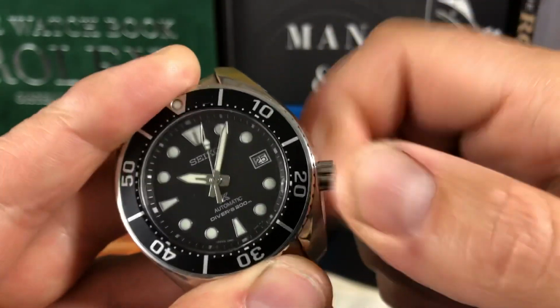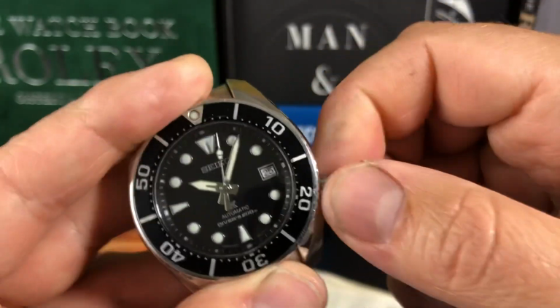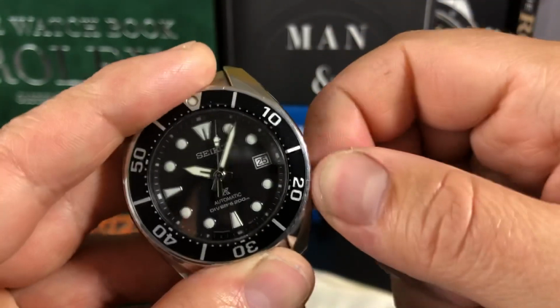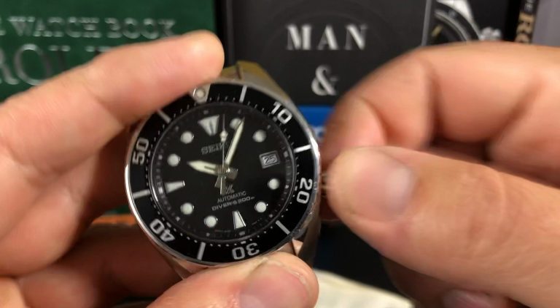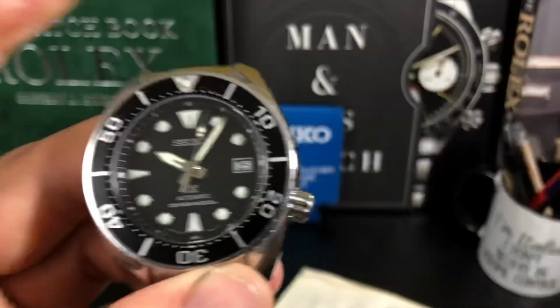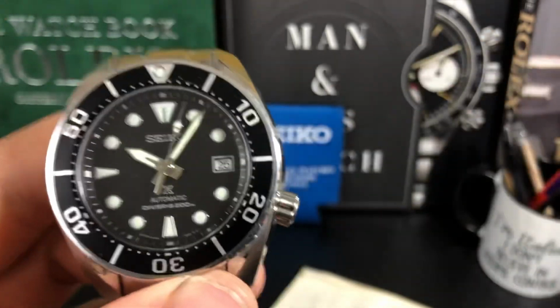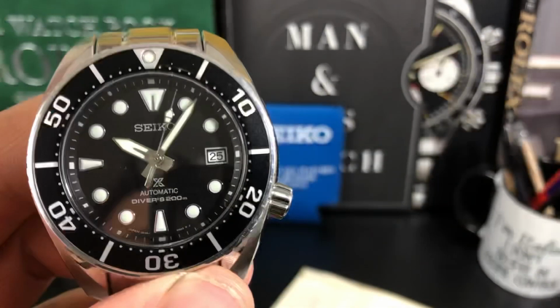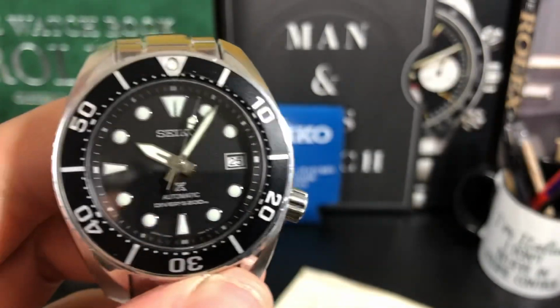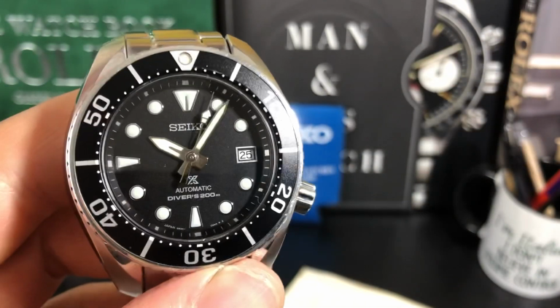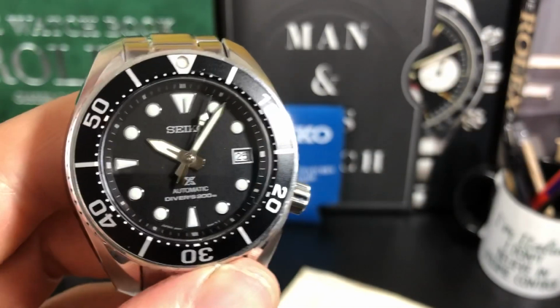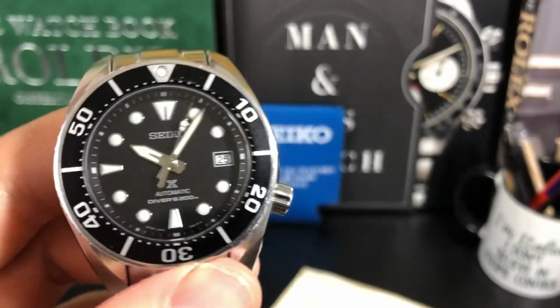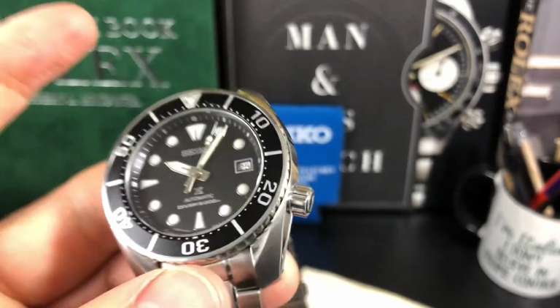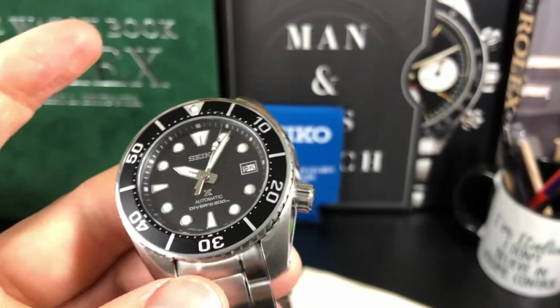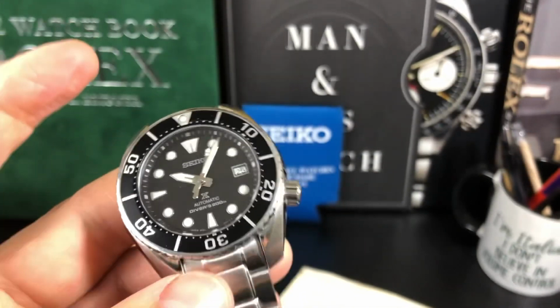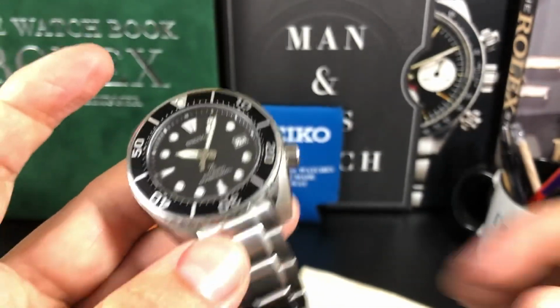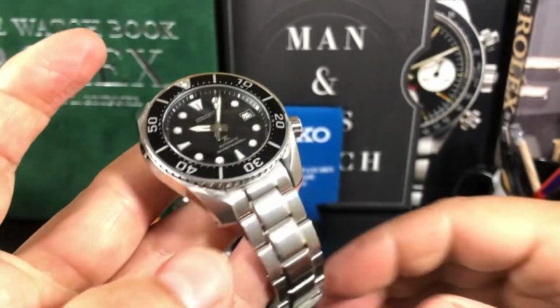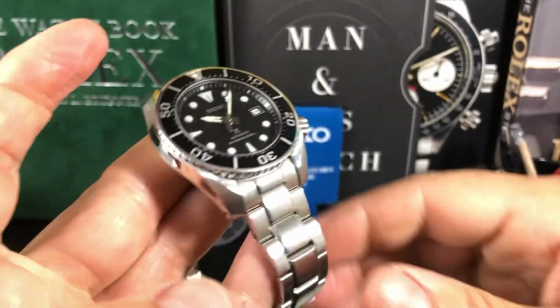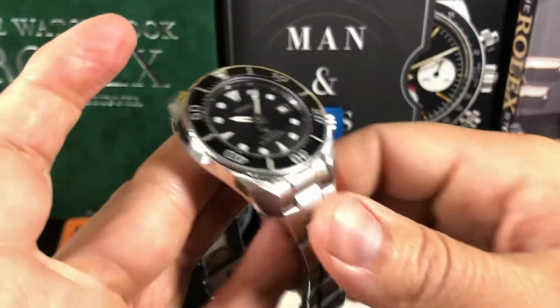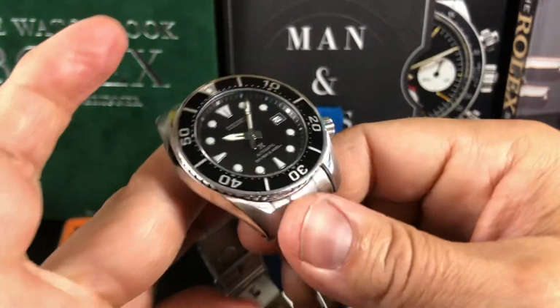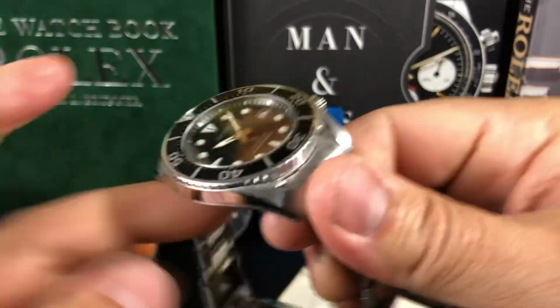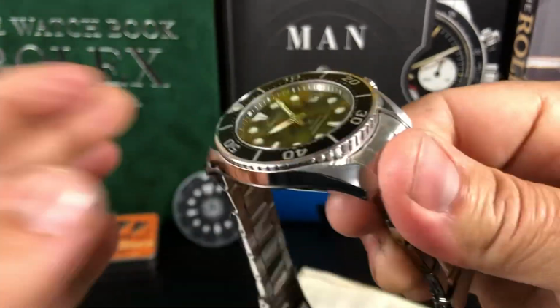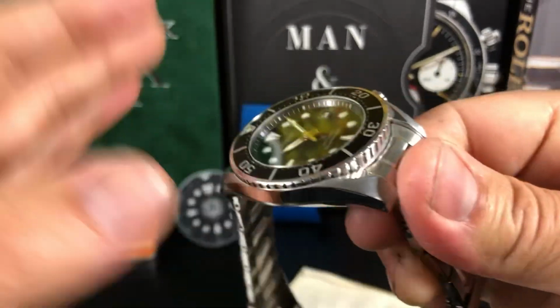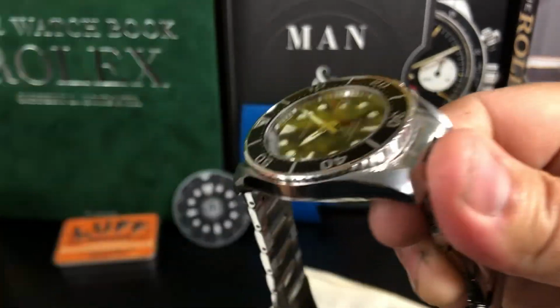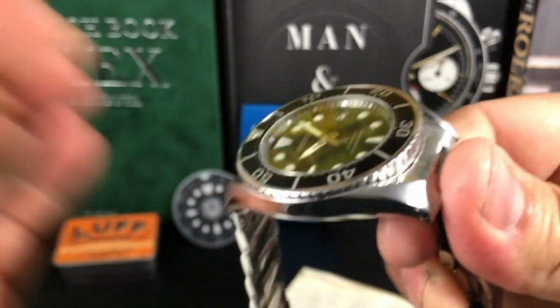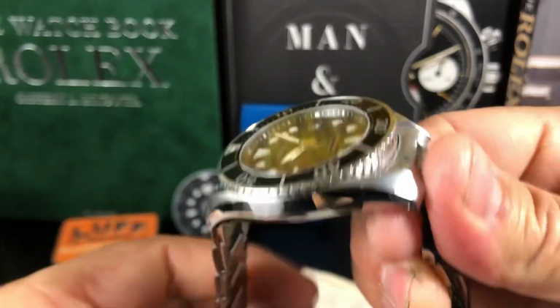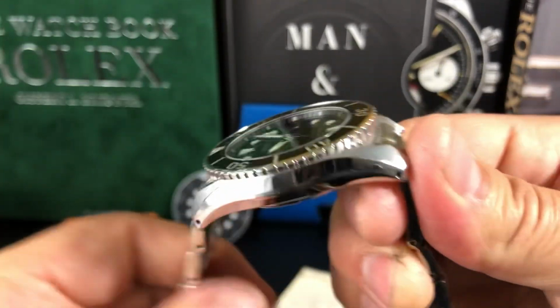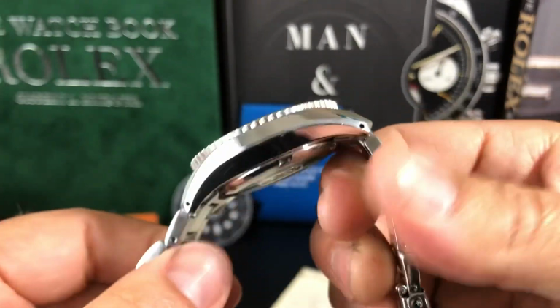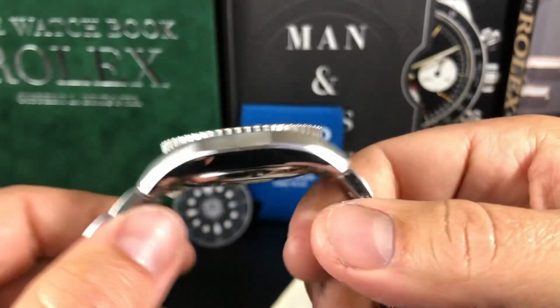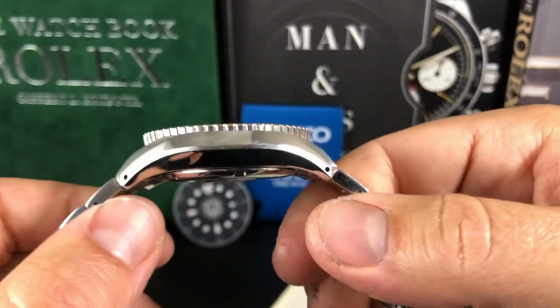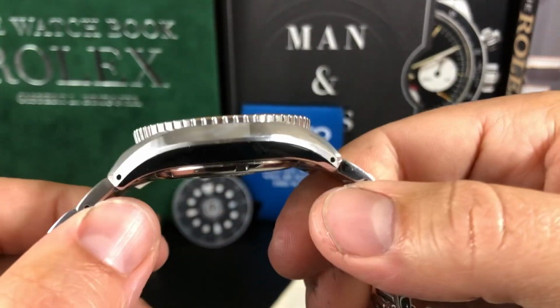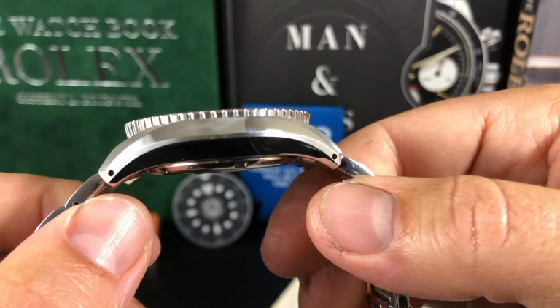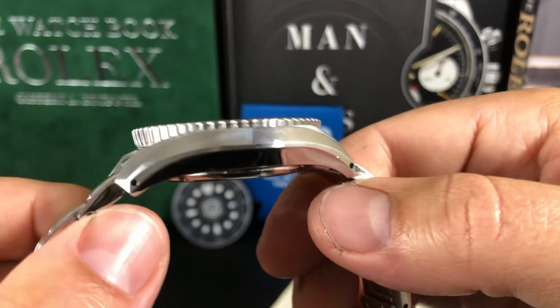I really do. And I like that 70-hour power reserve. It seems like all the watch manufacturers are going towards that now.